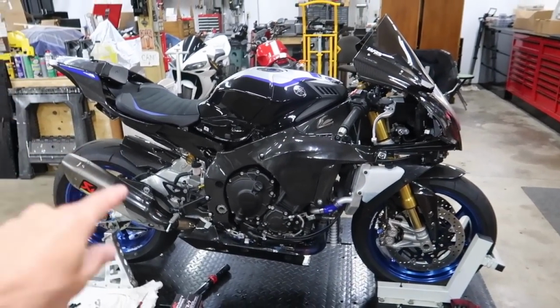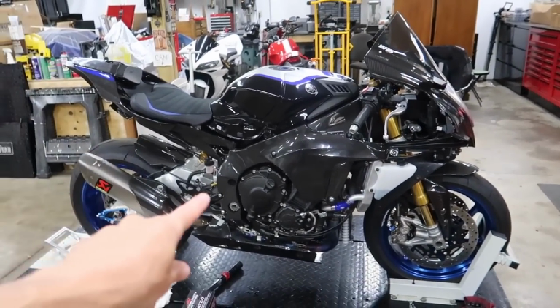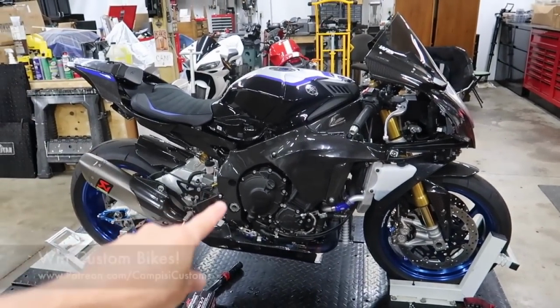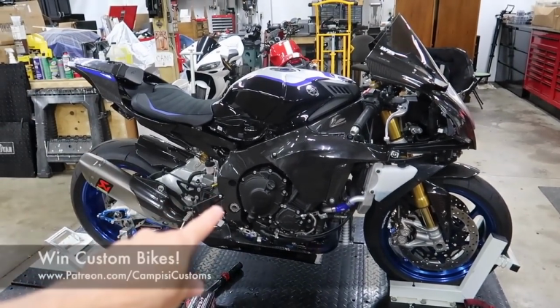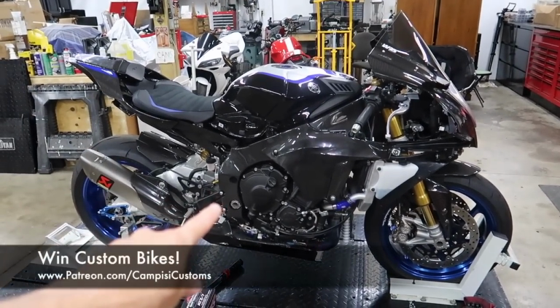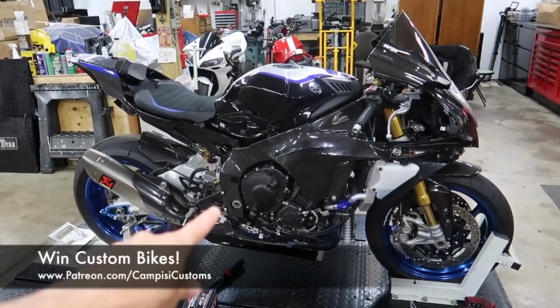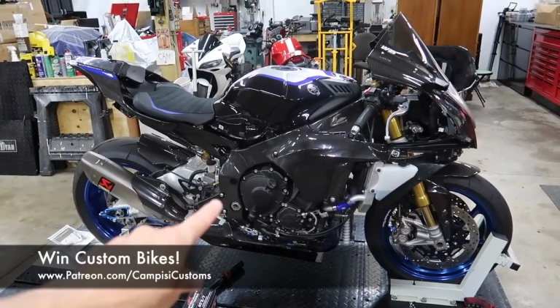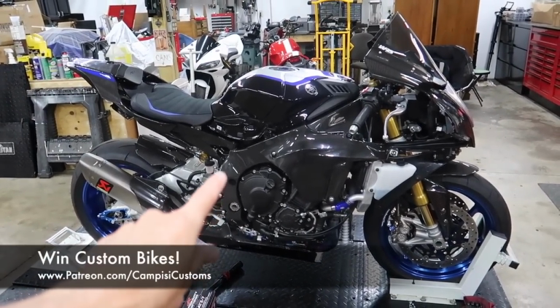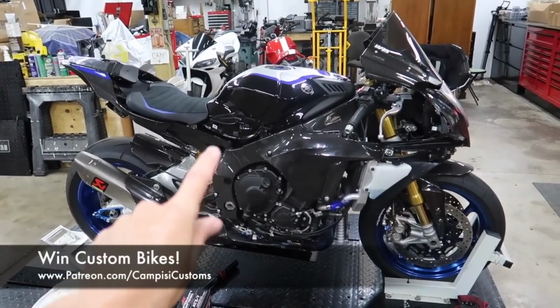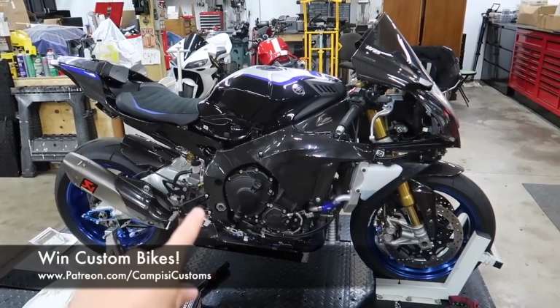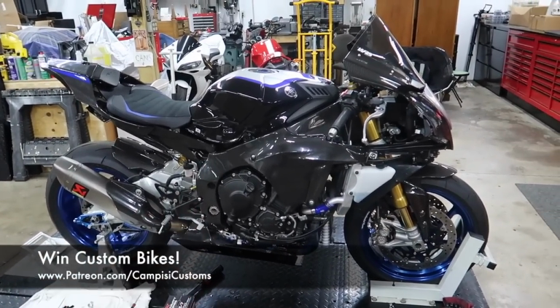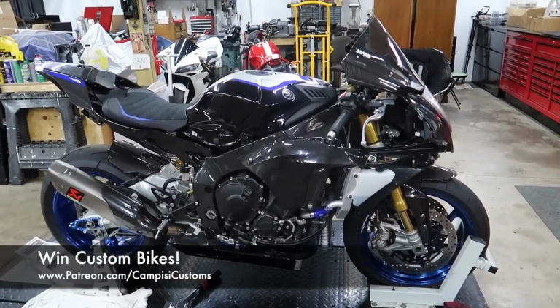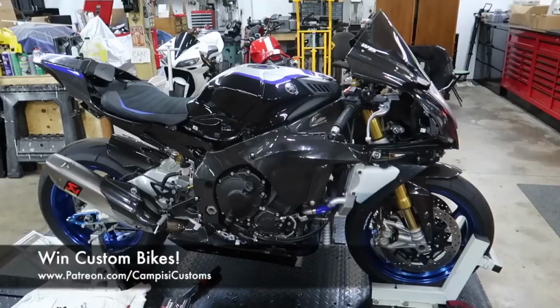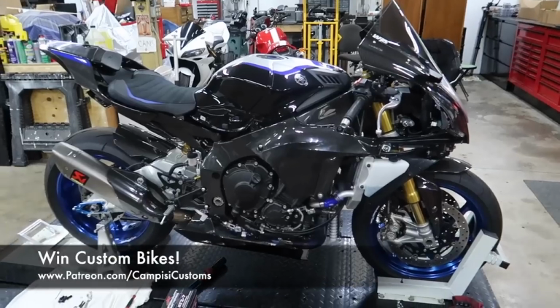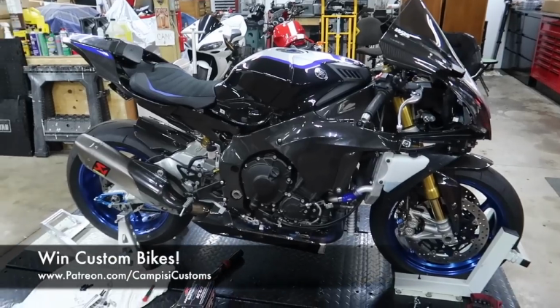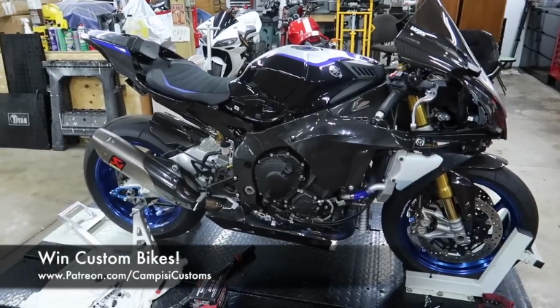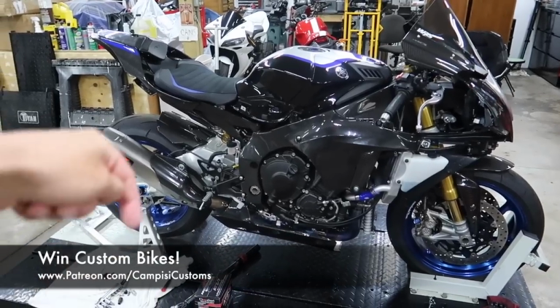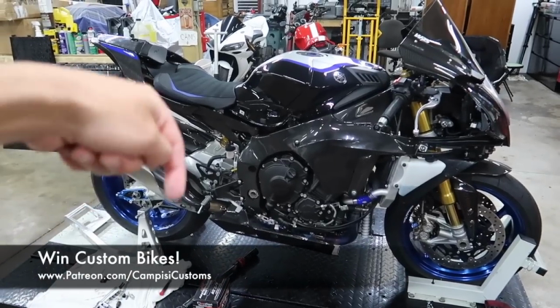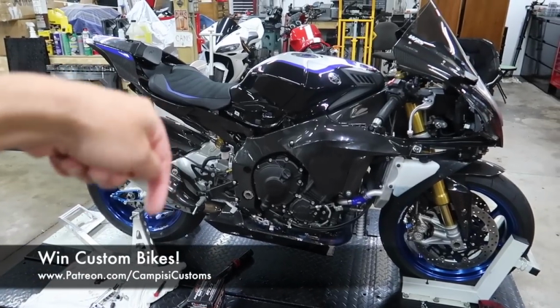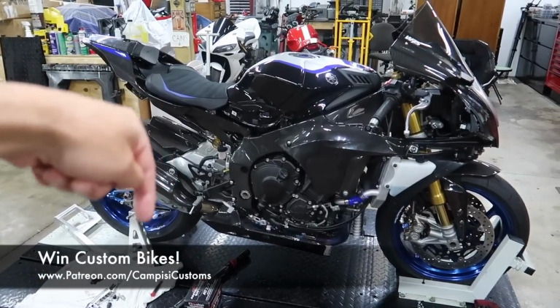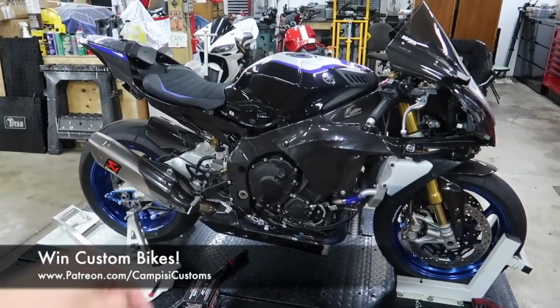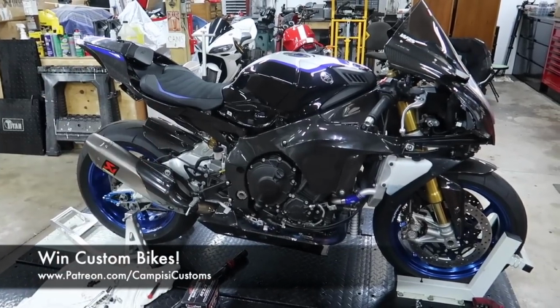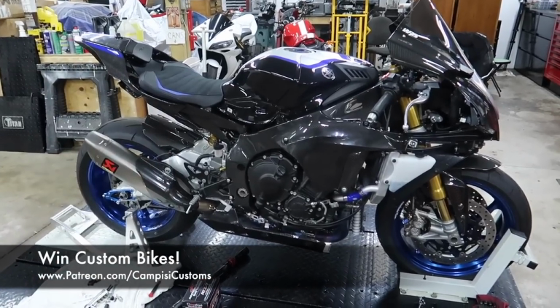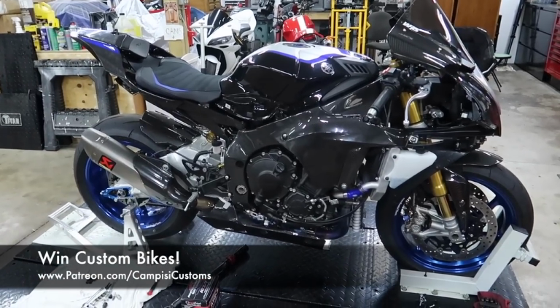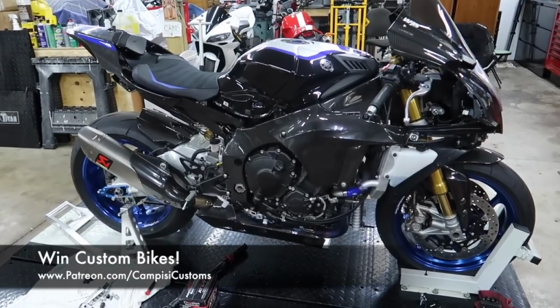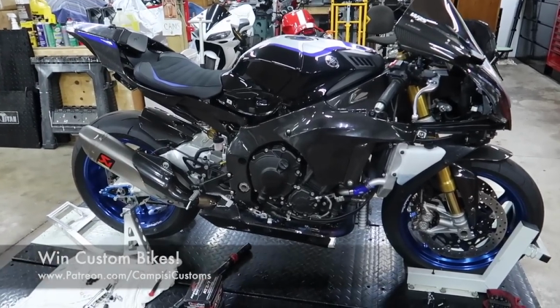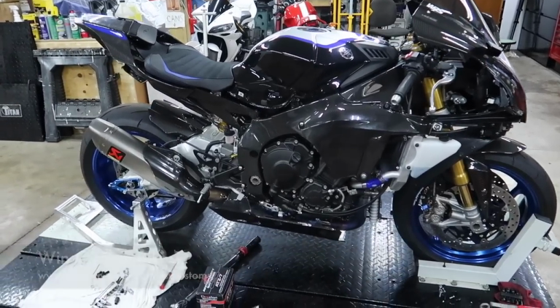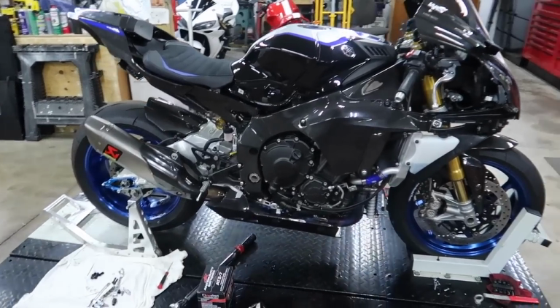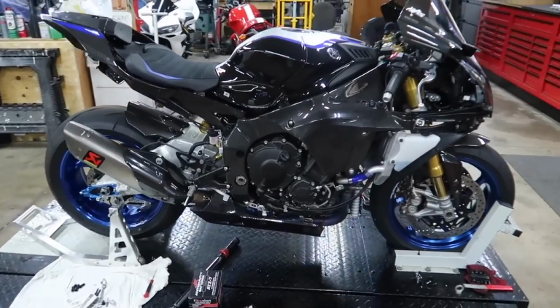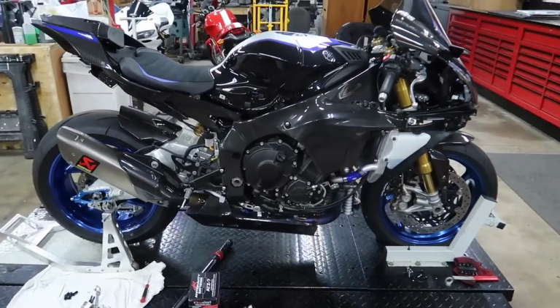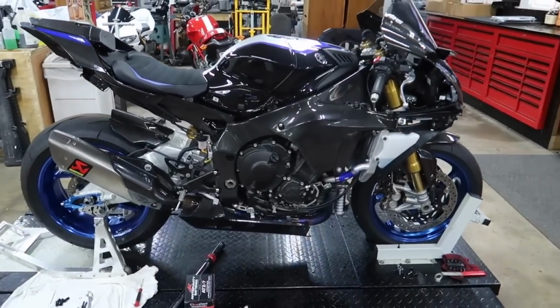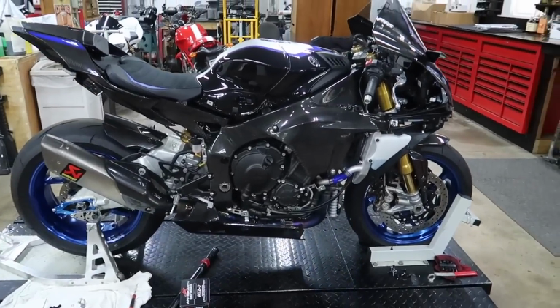Don't forget you can enter to win this bike at patreon.com/campizzicustoms — always the first link in the description below. Let's get this video started.